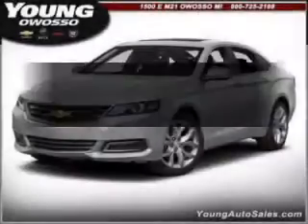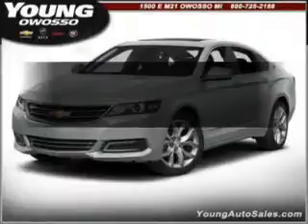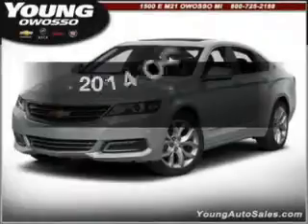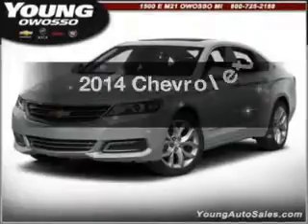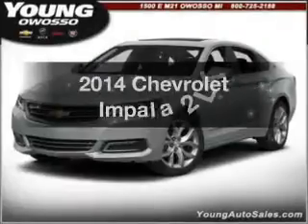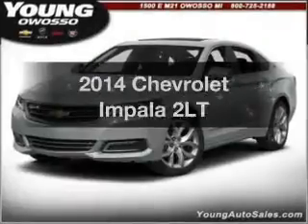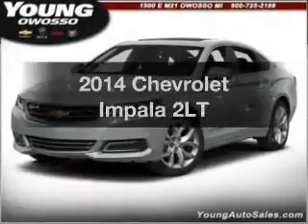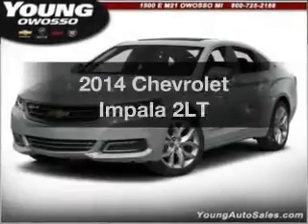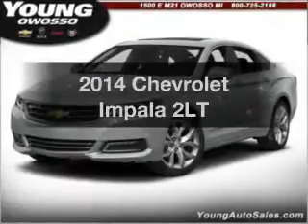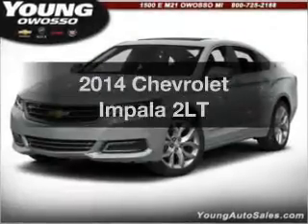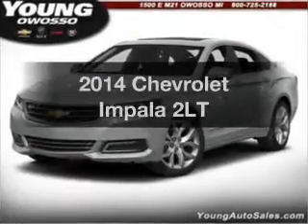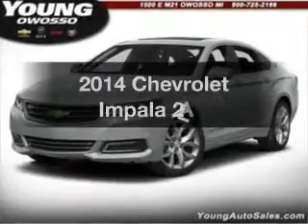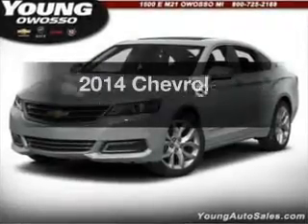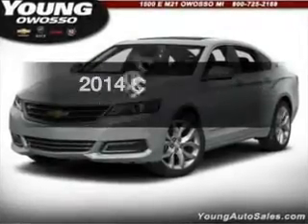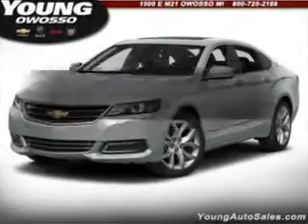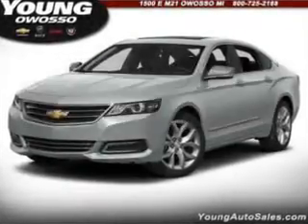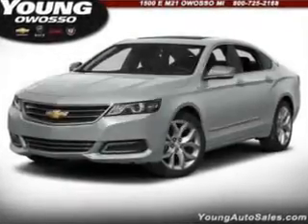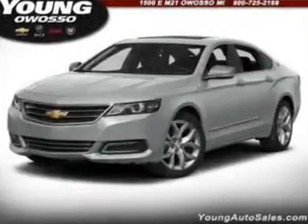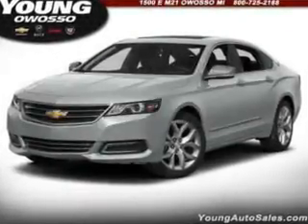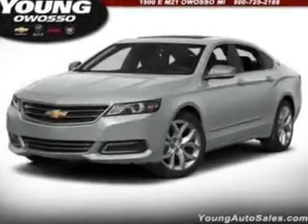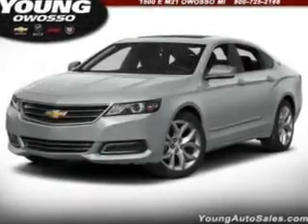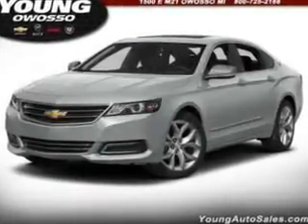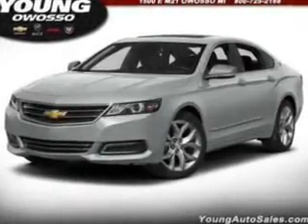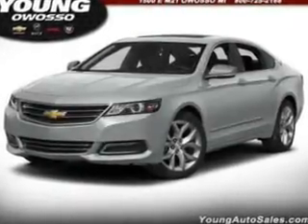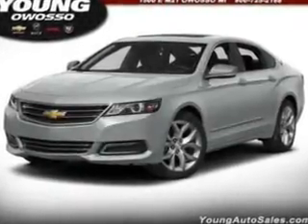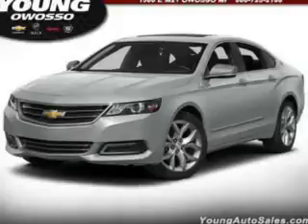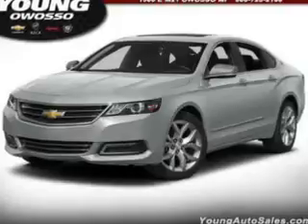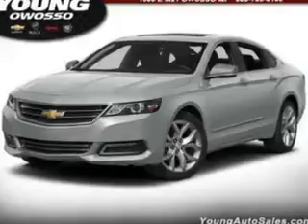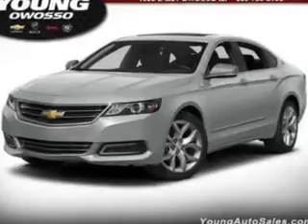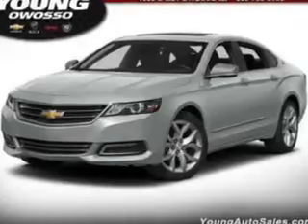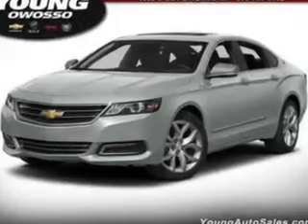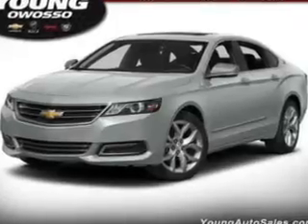Get noticed in this 2014 Chevrolet Impala. Travel the roads in style and comfort in this great vehicle.